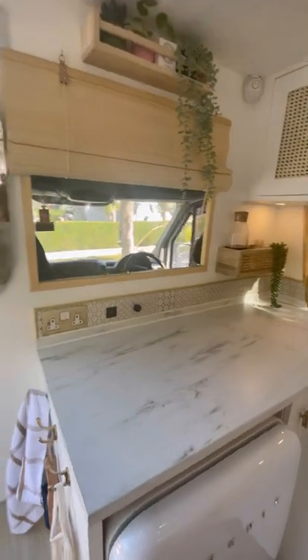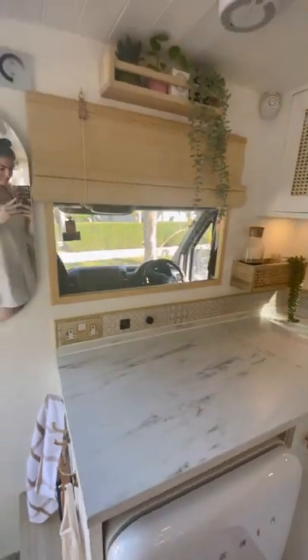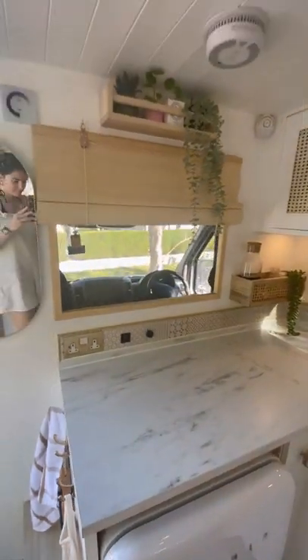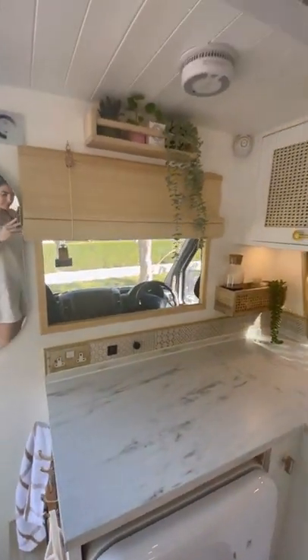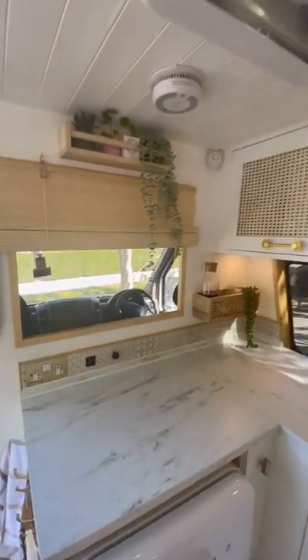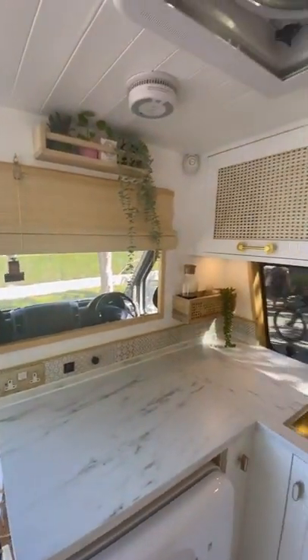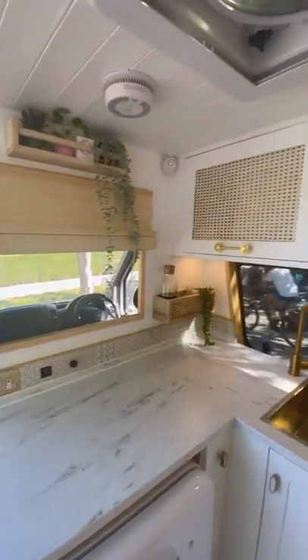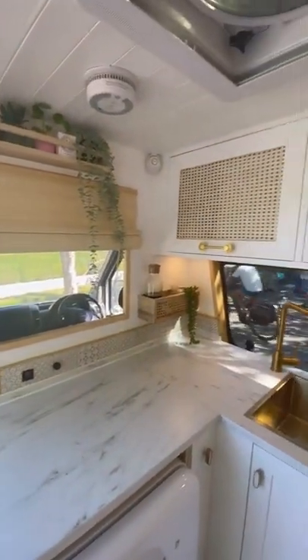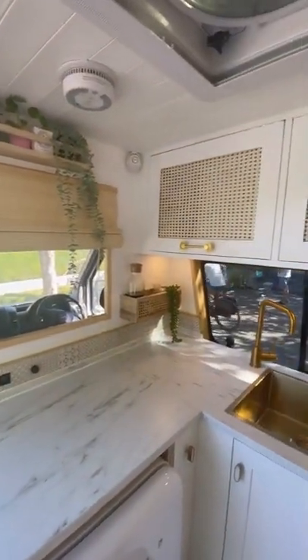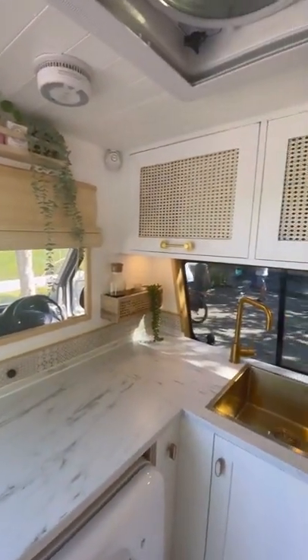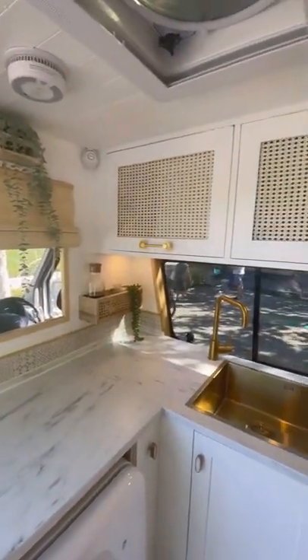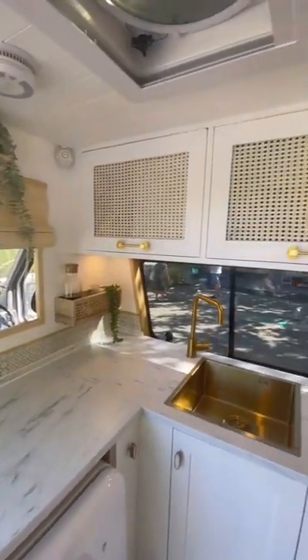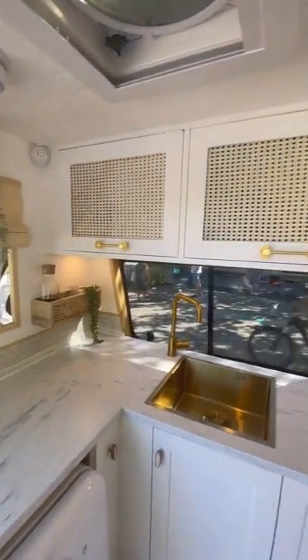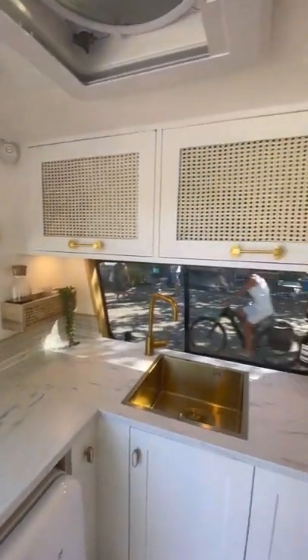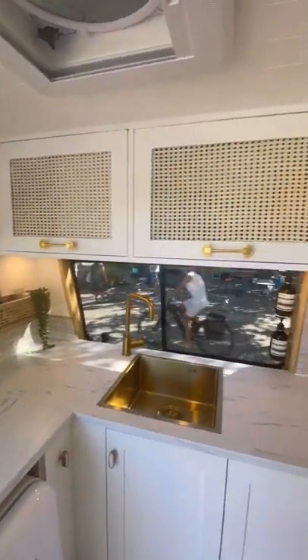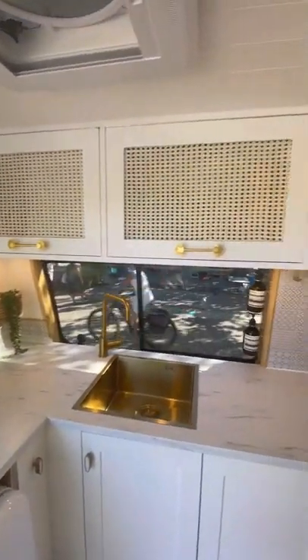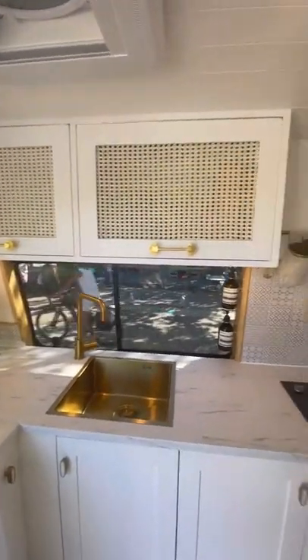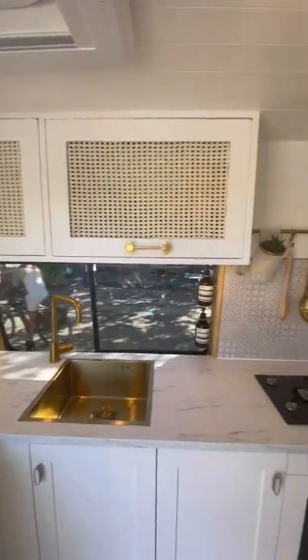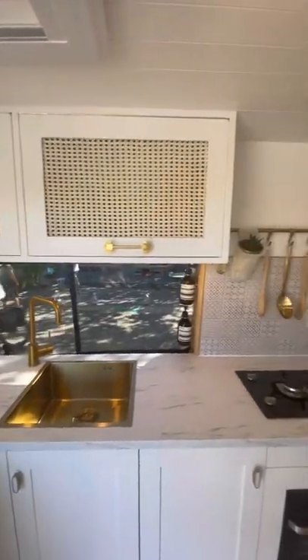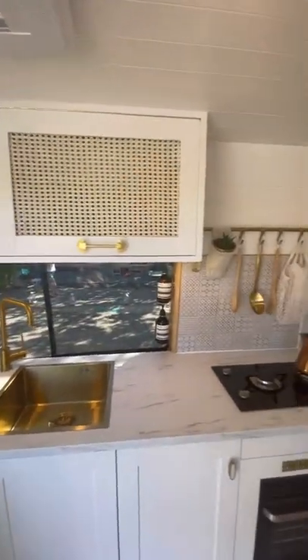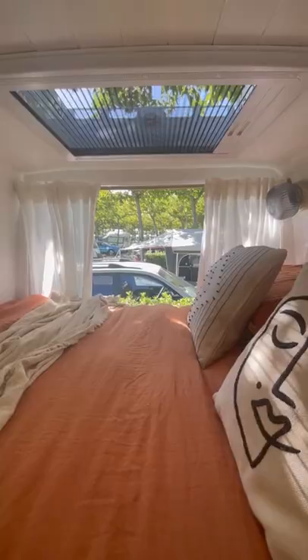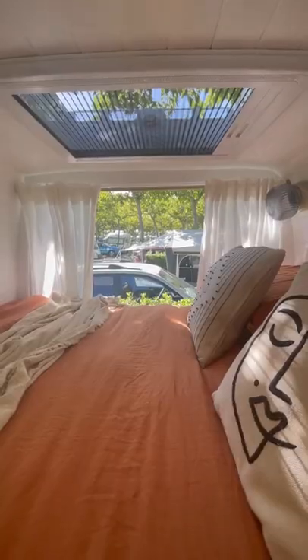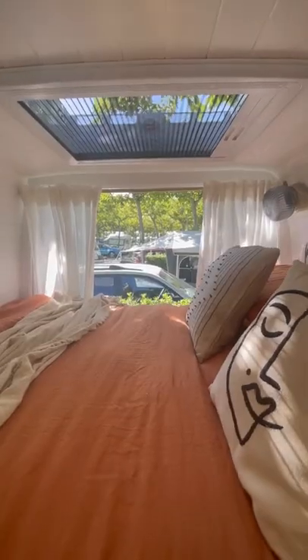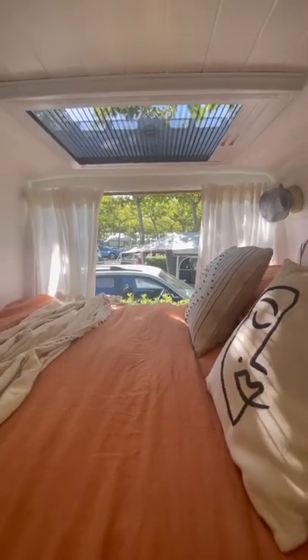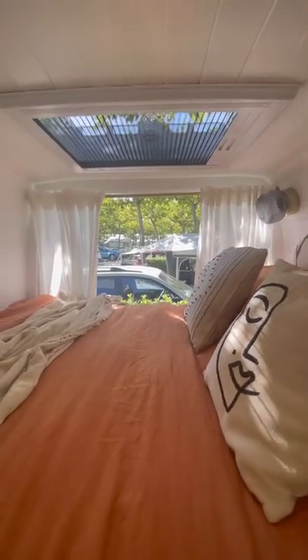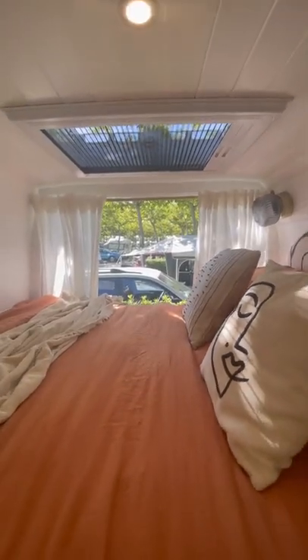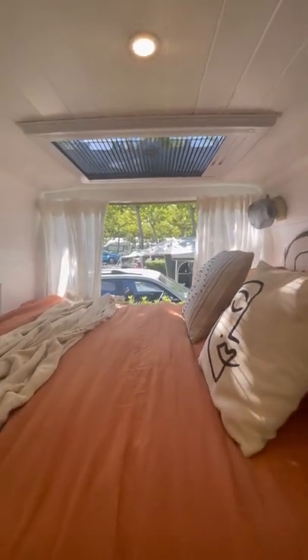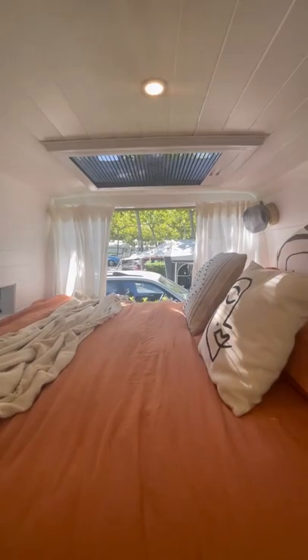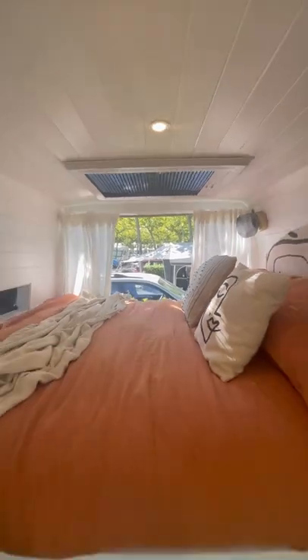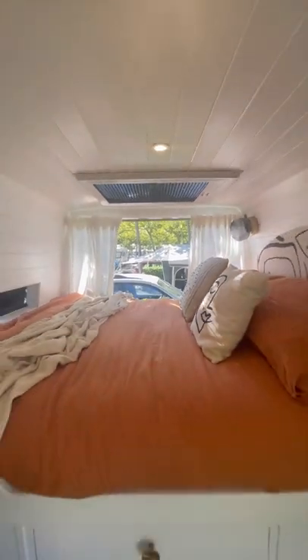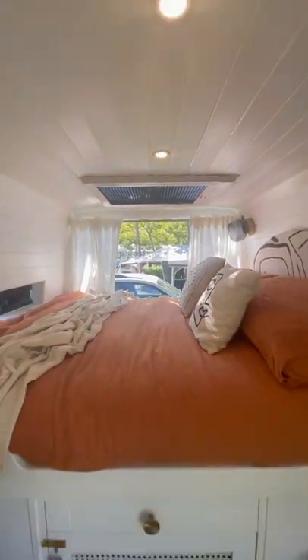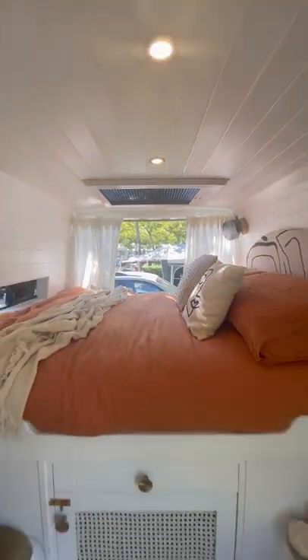As you walk in we've got our L-shaped kitchen which gives us loads of worktop space for cooking. And a huge double bed at the back which is super comfy.